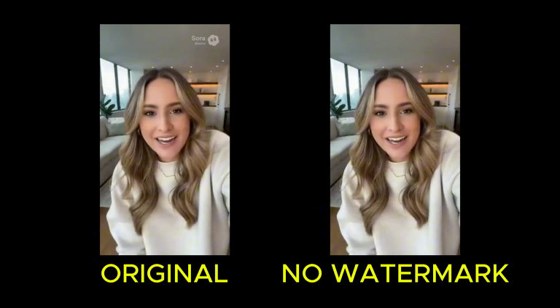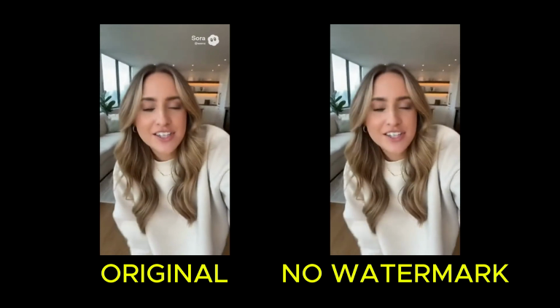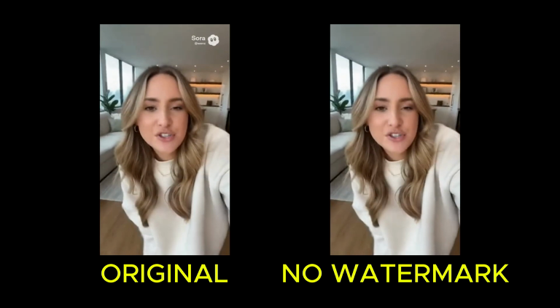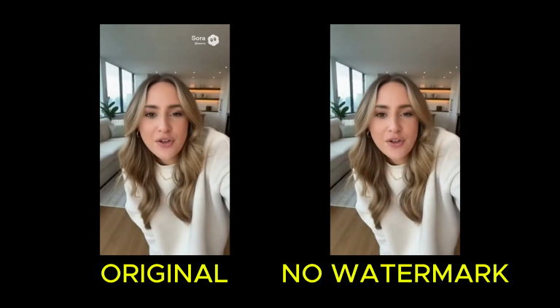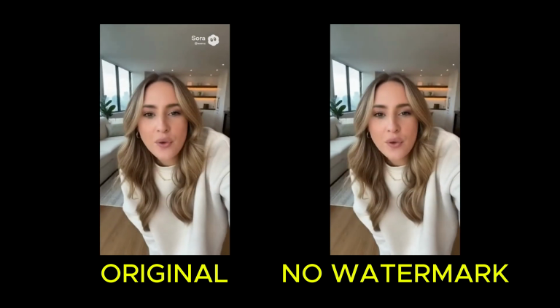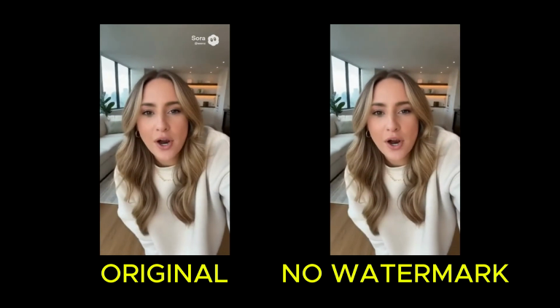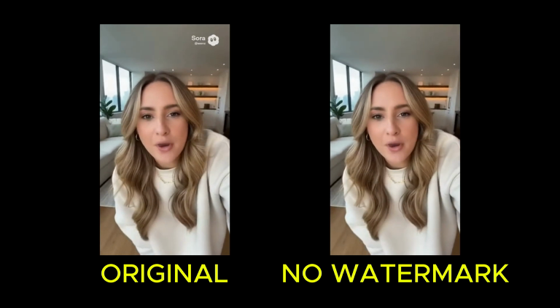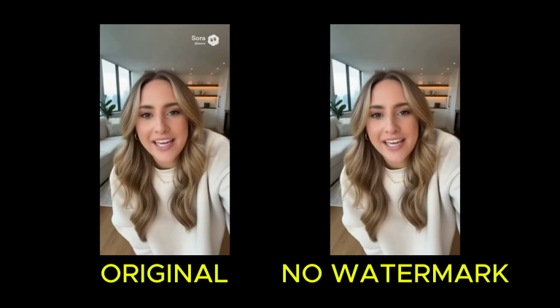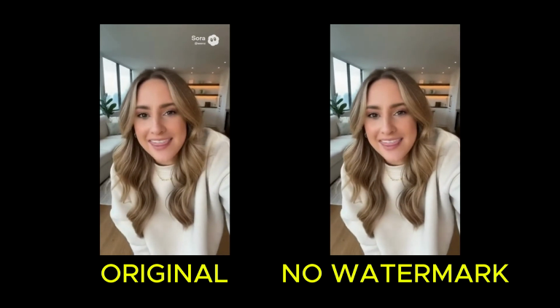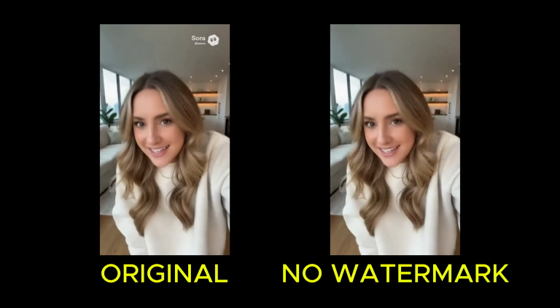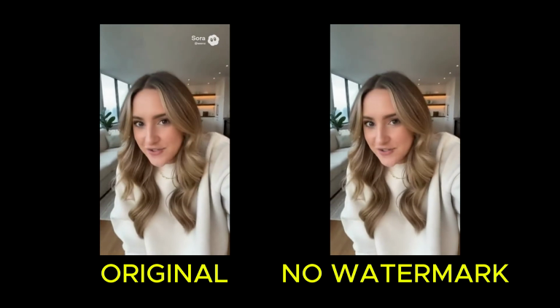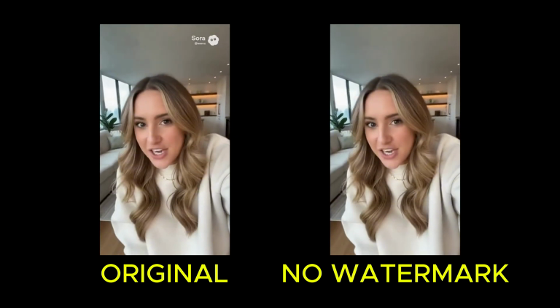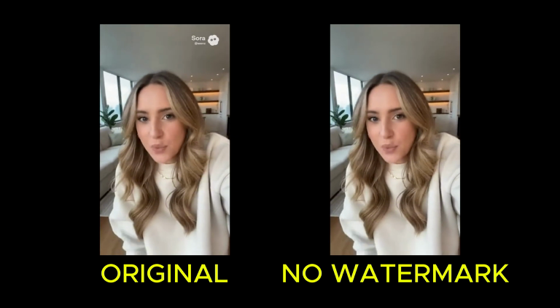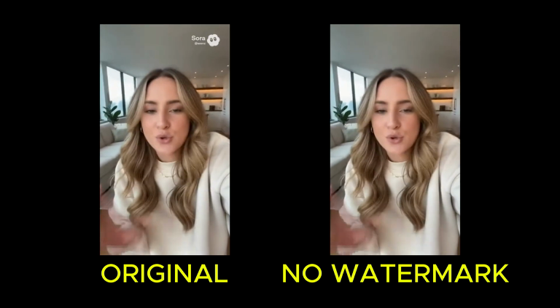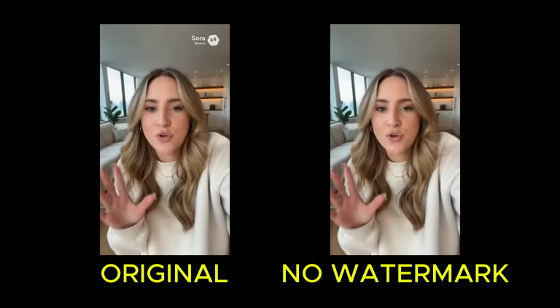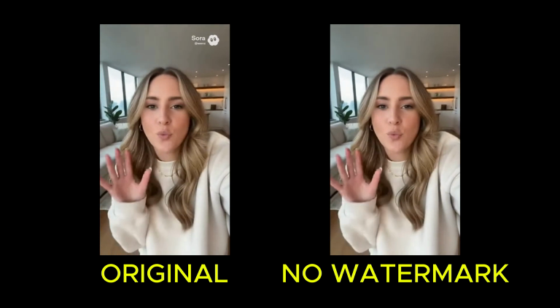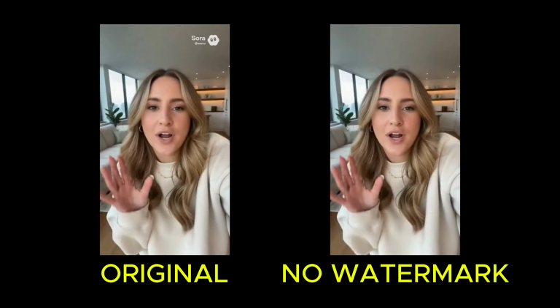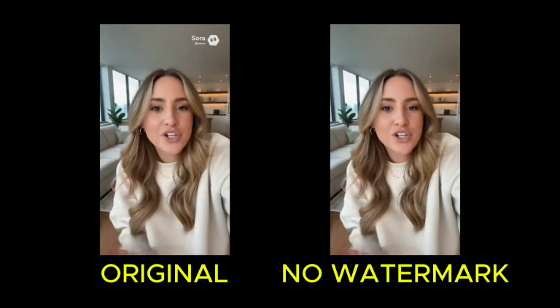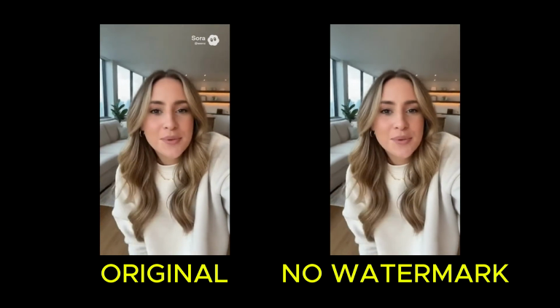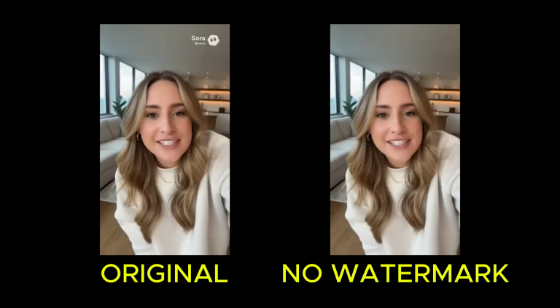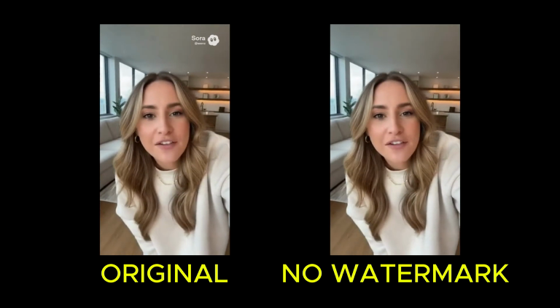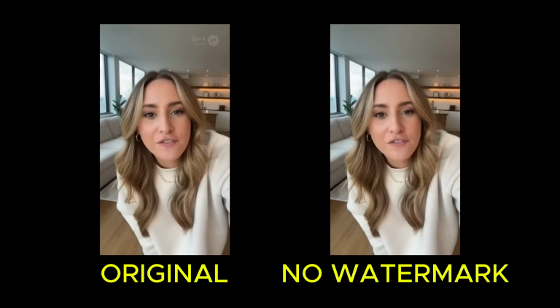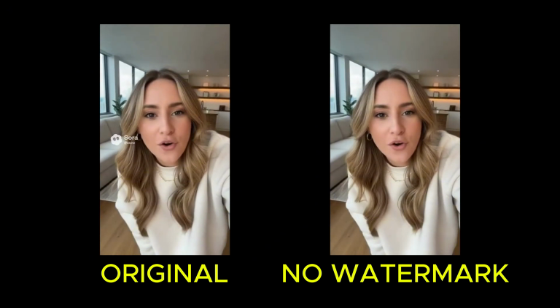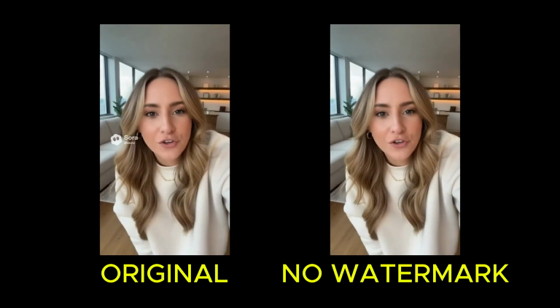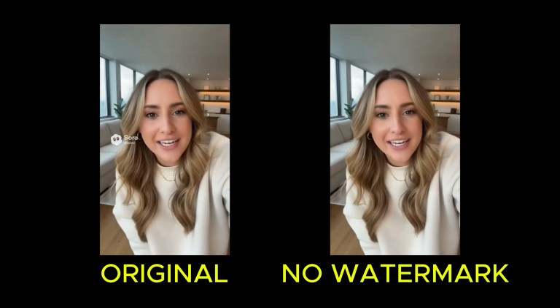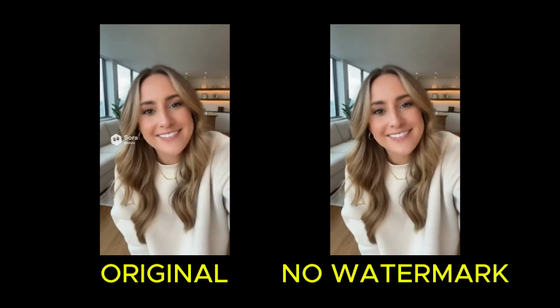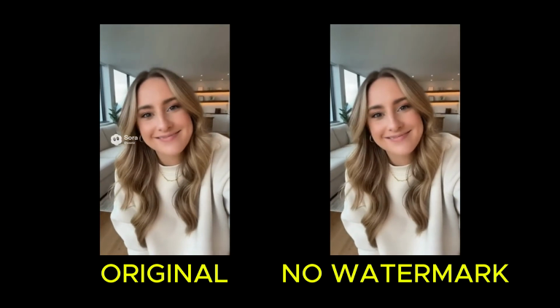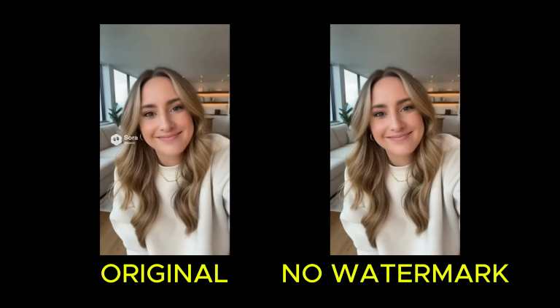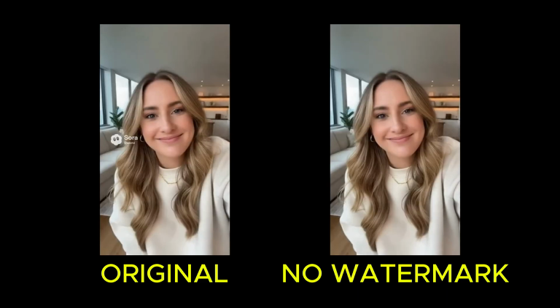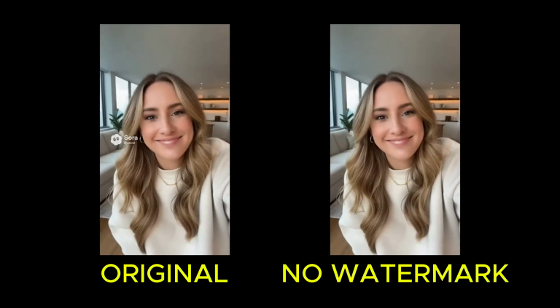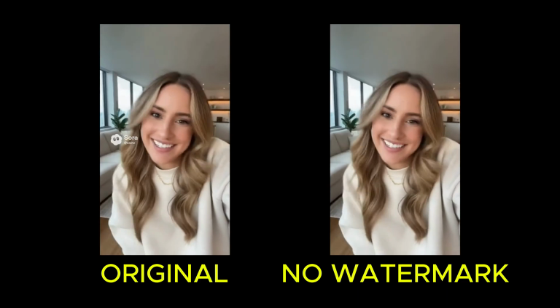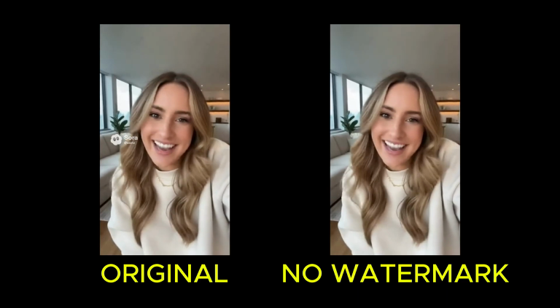Did you know that the watermark in this video was removed 100% for free? Here's how.